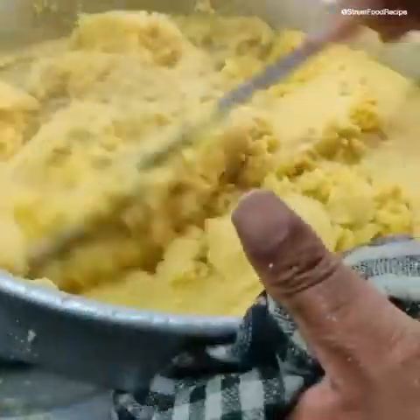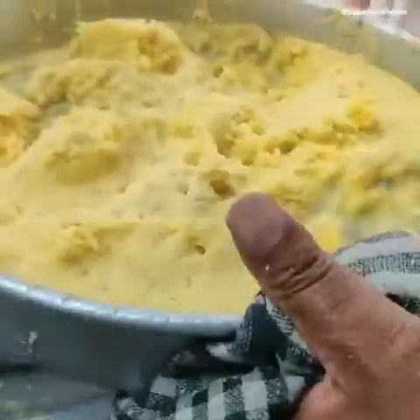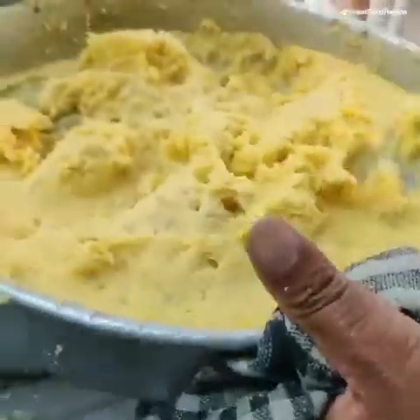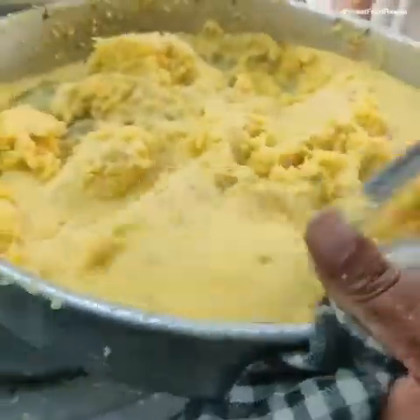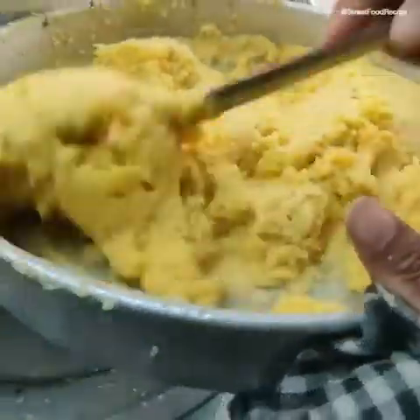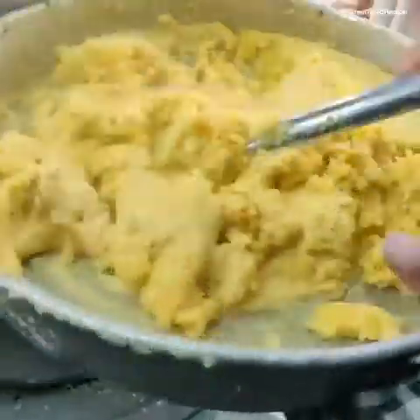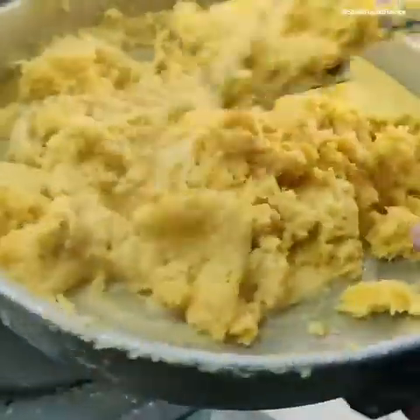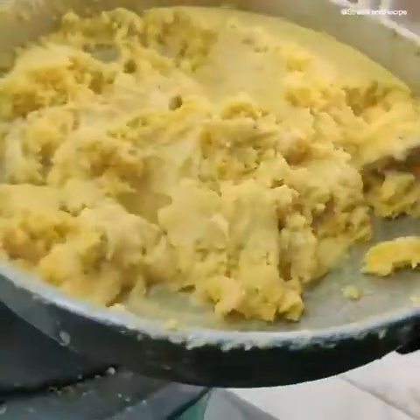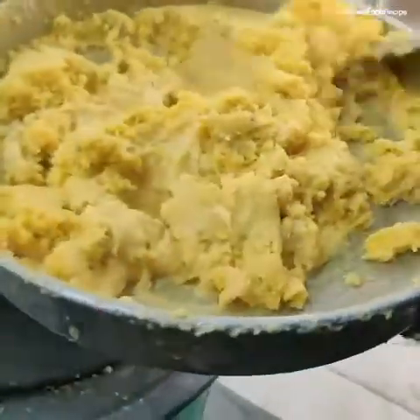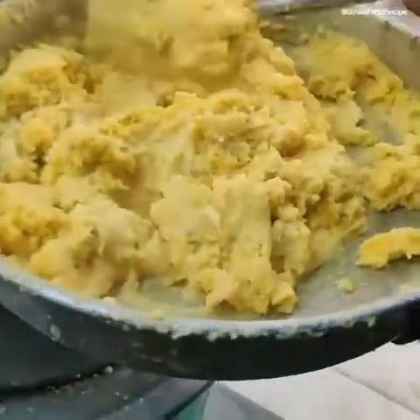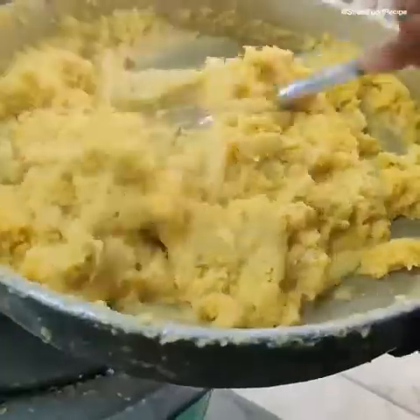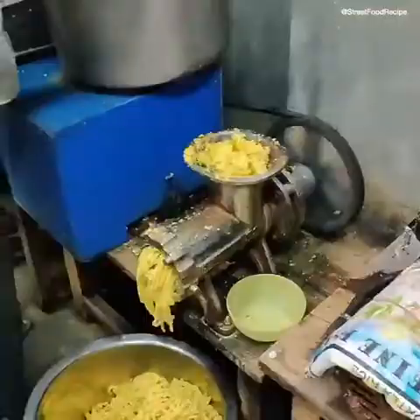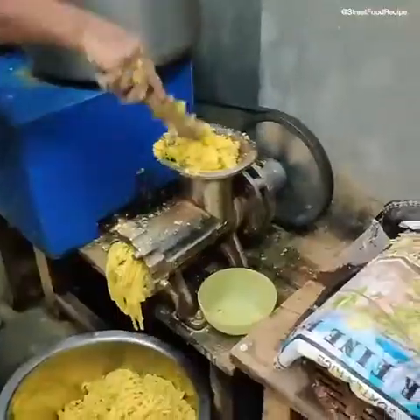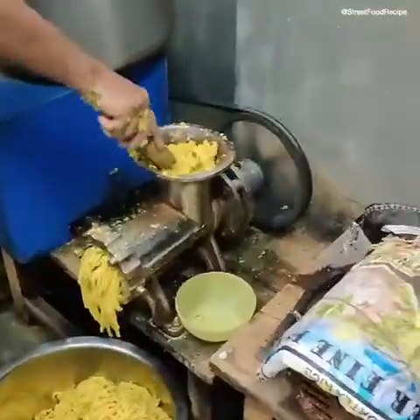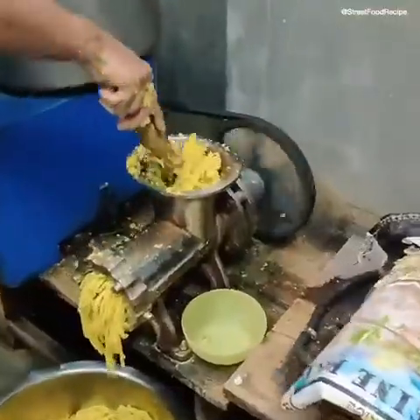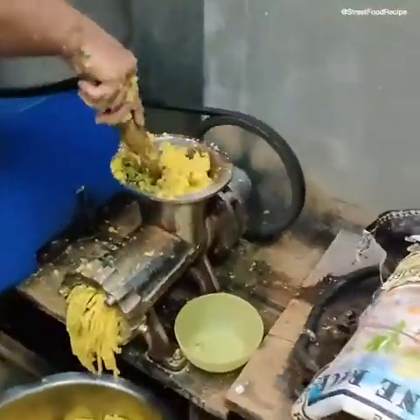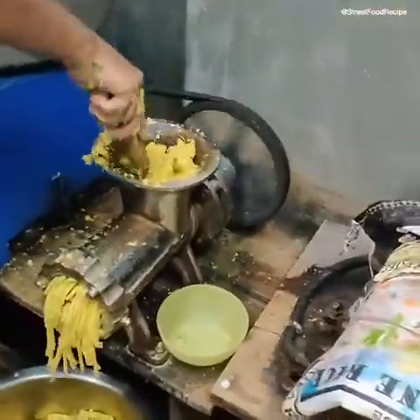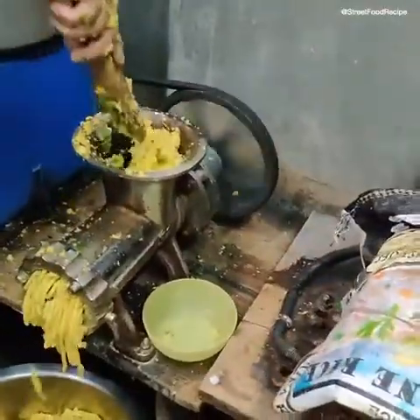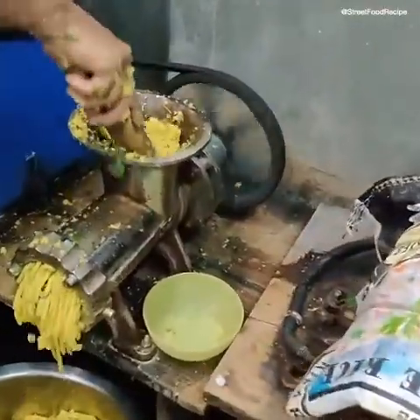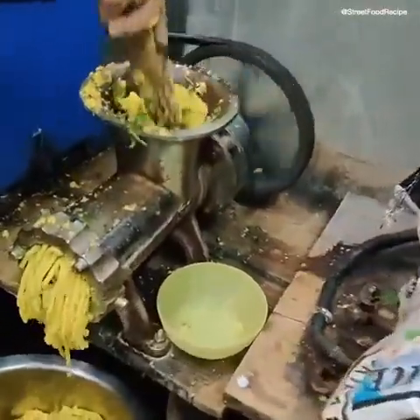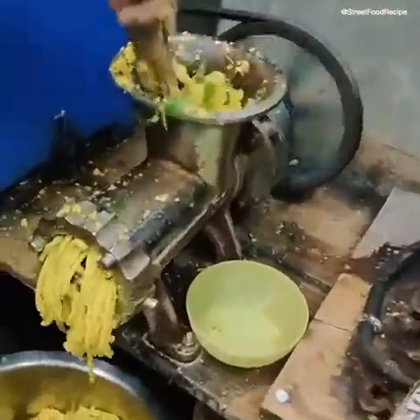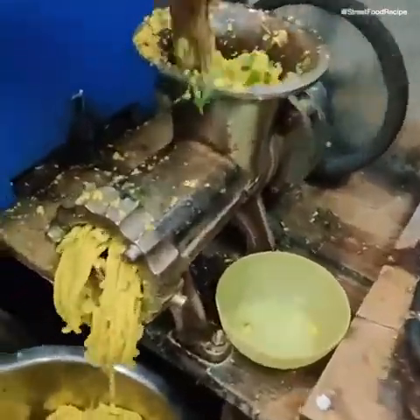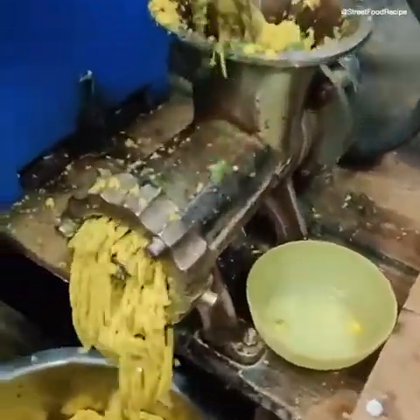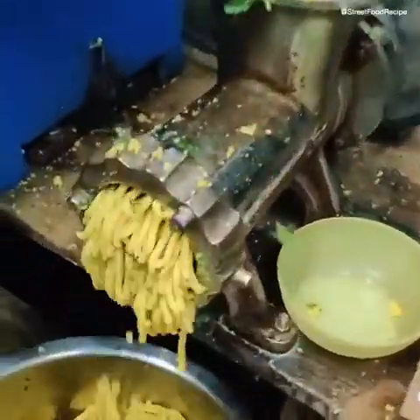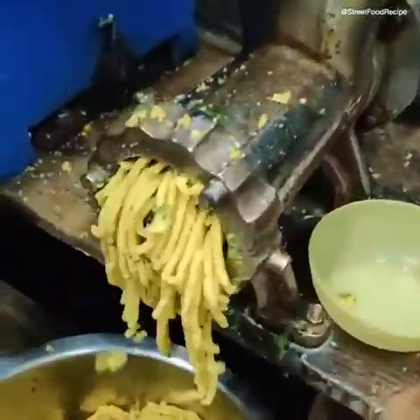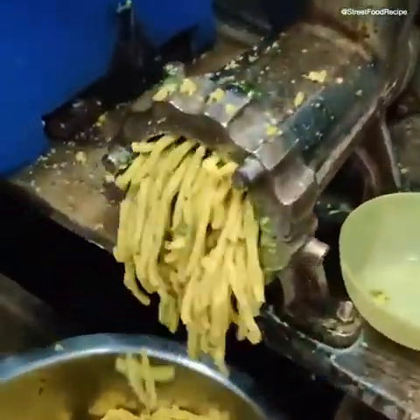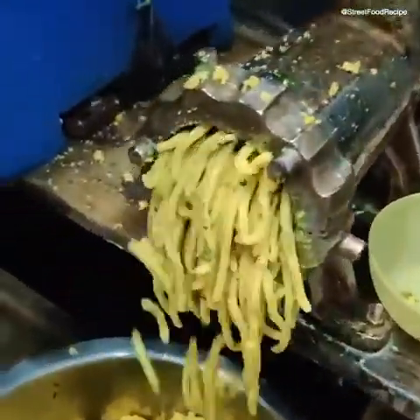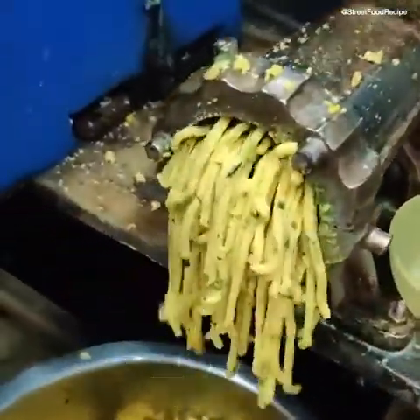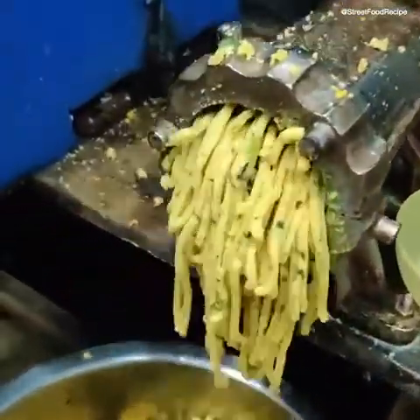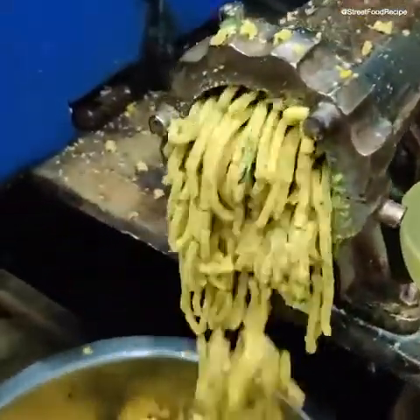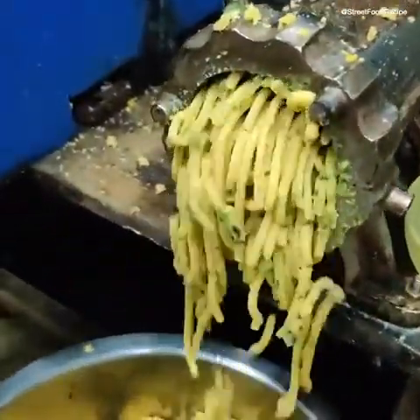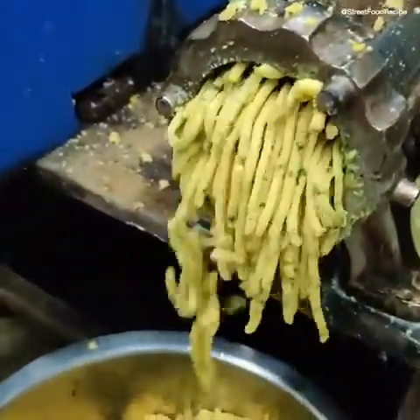It is a warm machine. It is a very good taste. What is this? This is a small machine. Yes, this is a small machine.